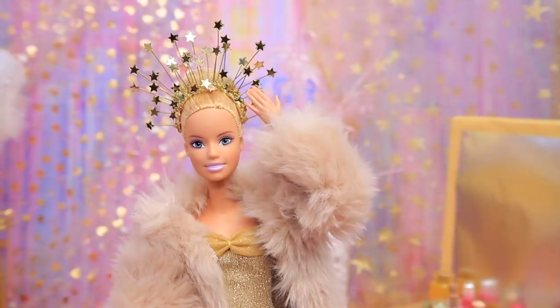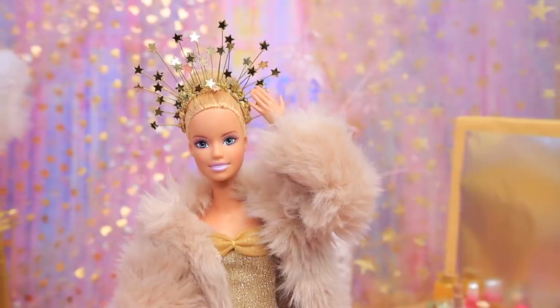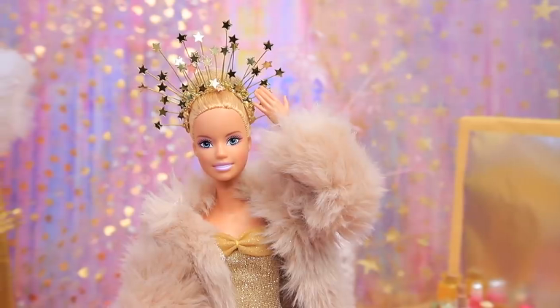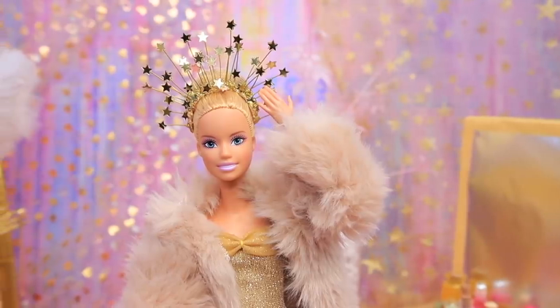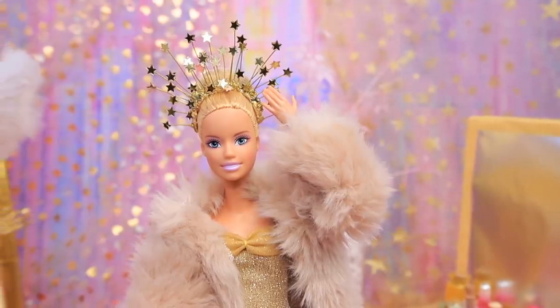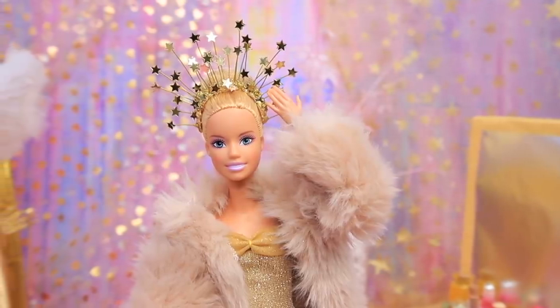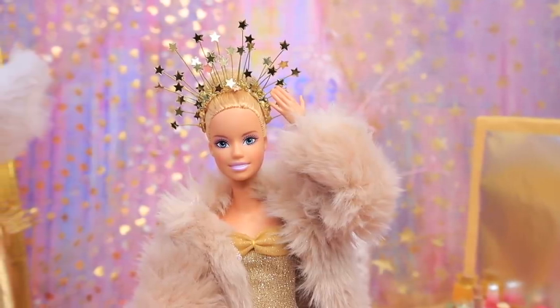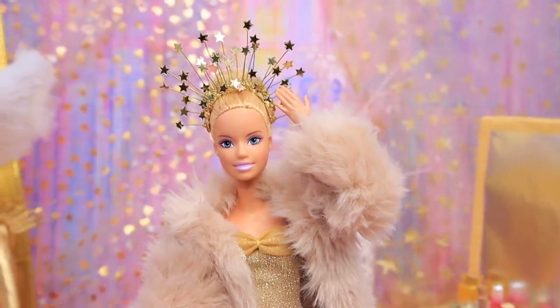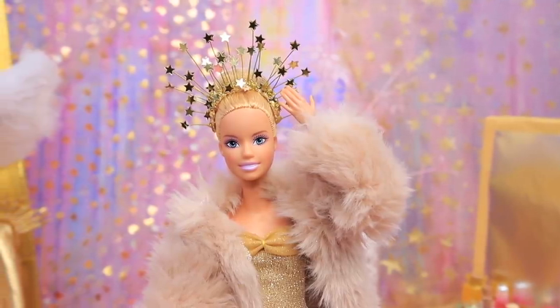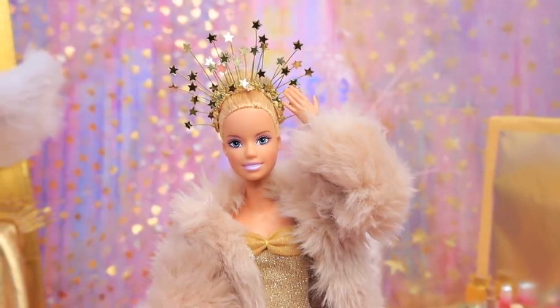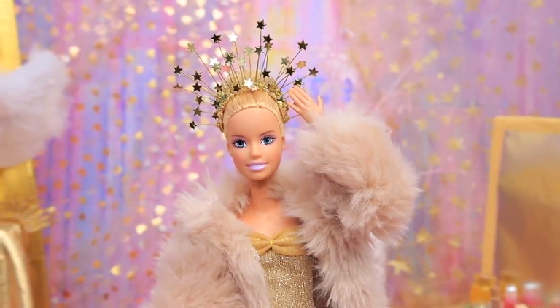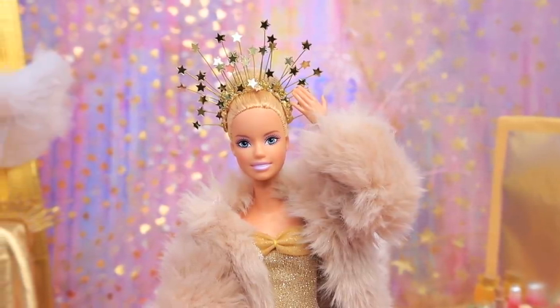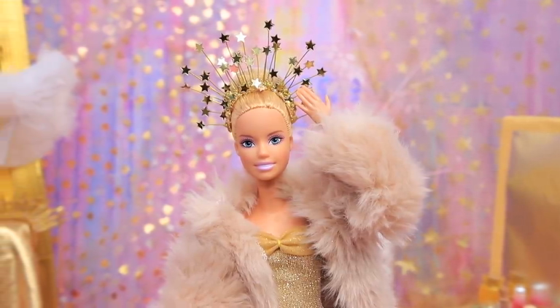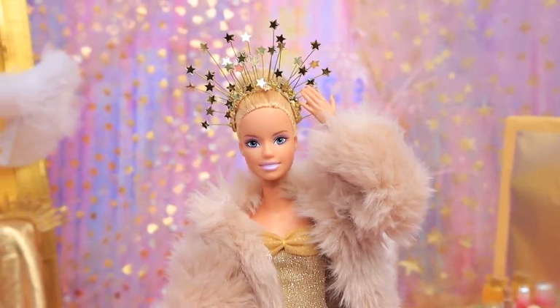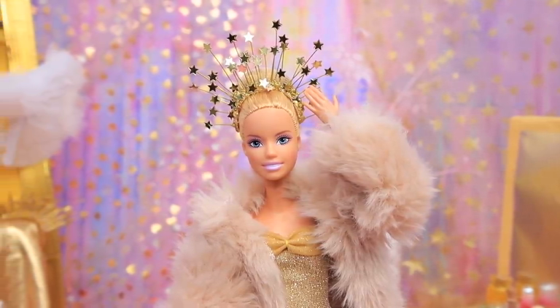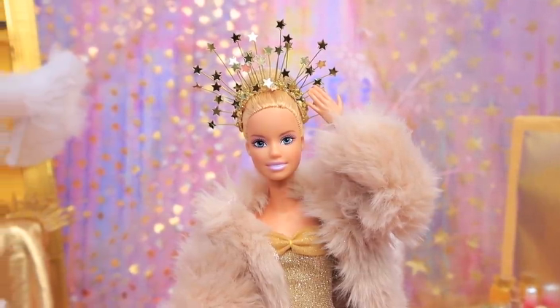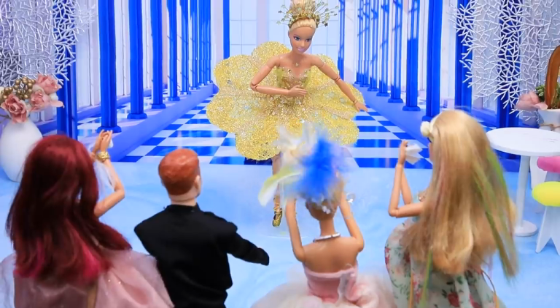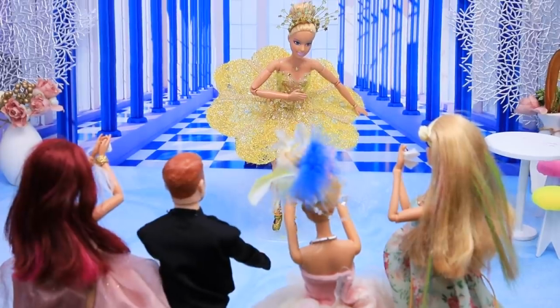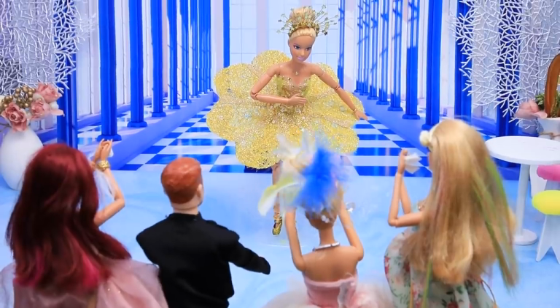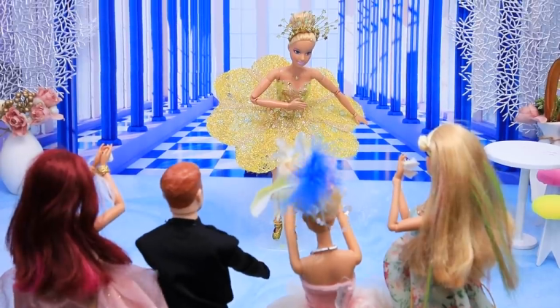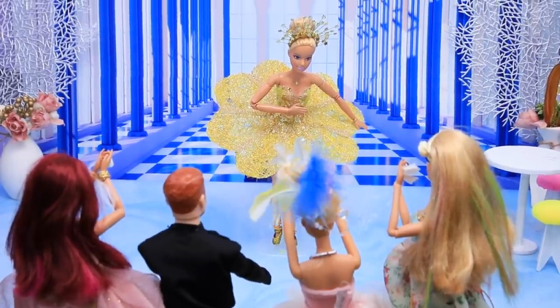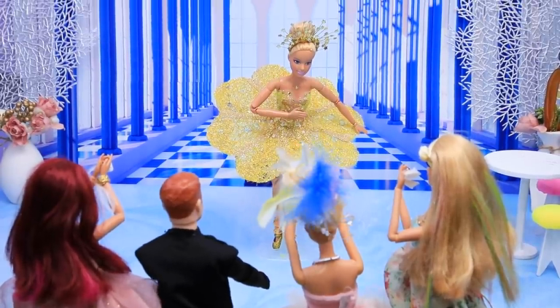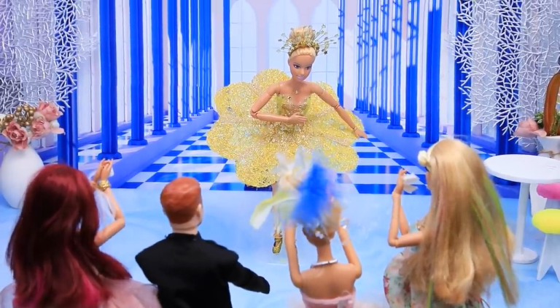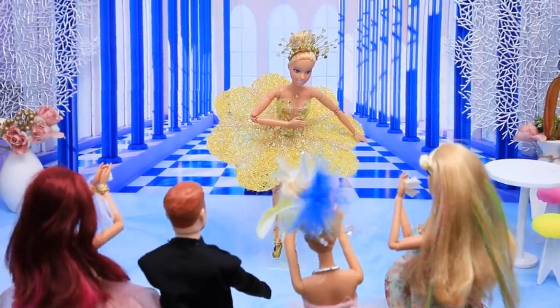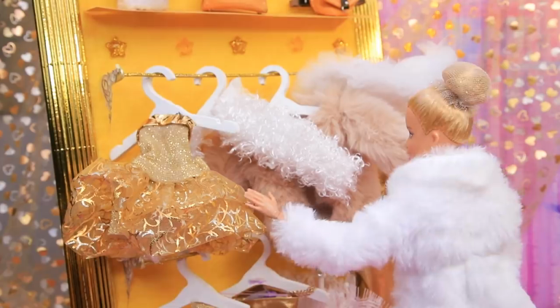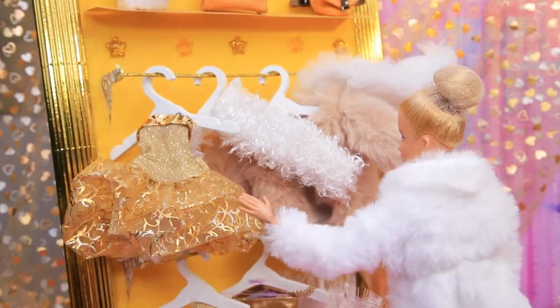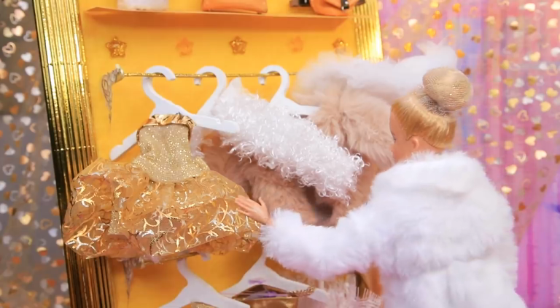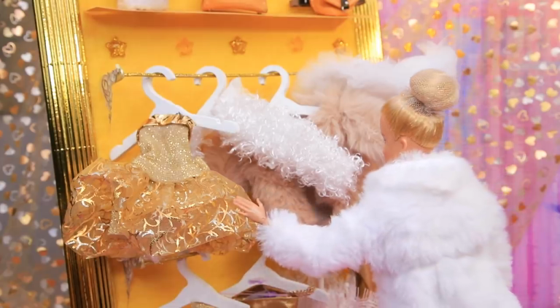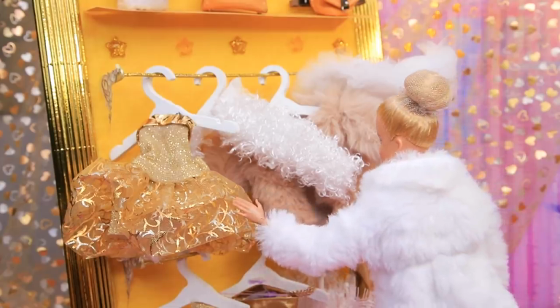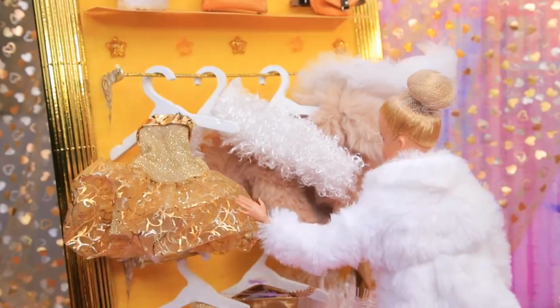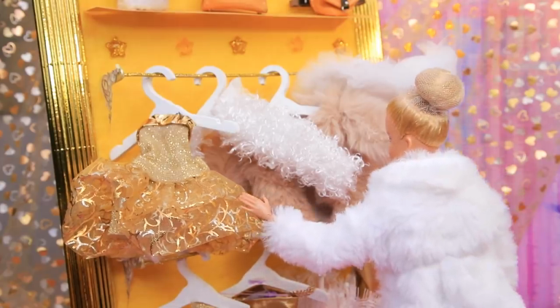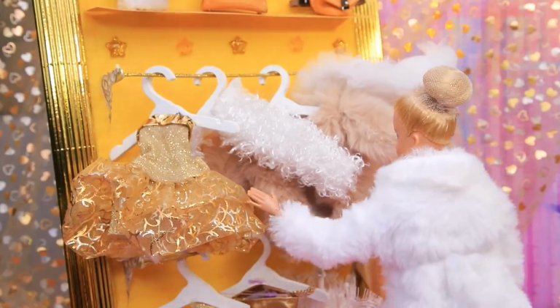Caroline the ballerina has it all! Fame, success, and gorgeous dresses!